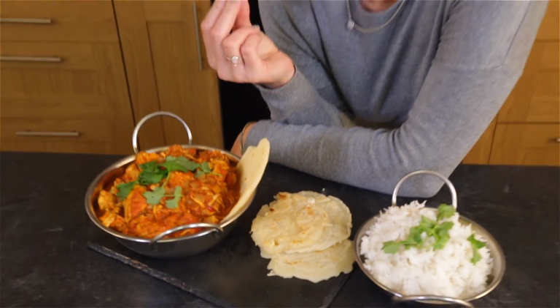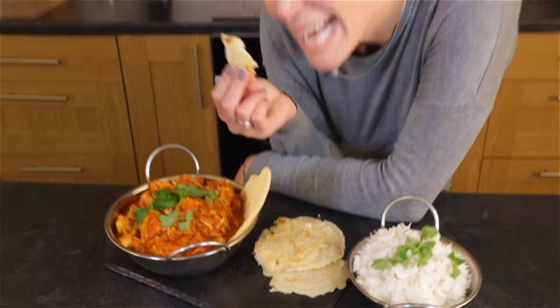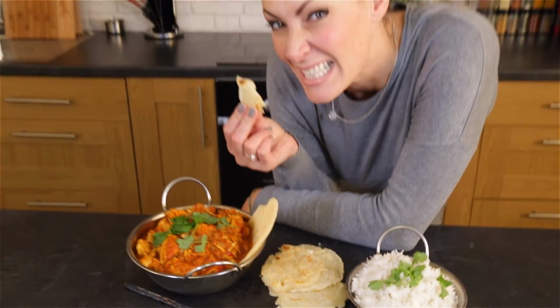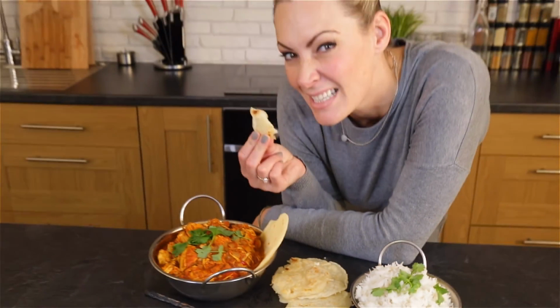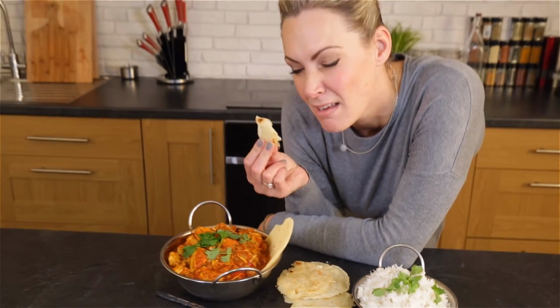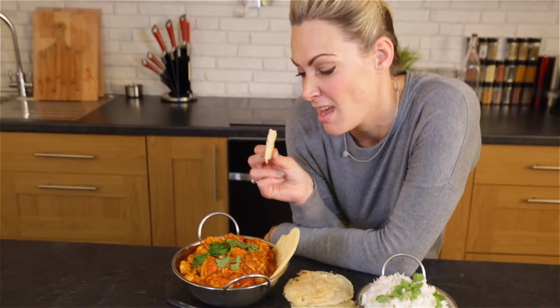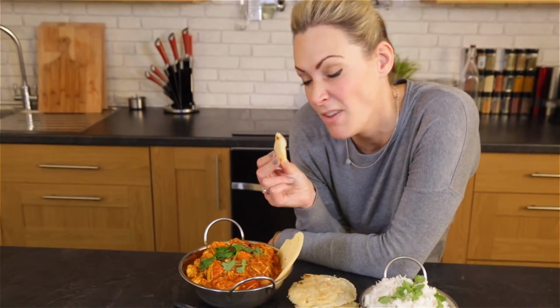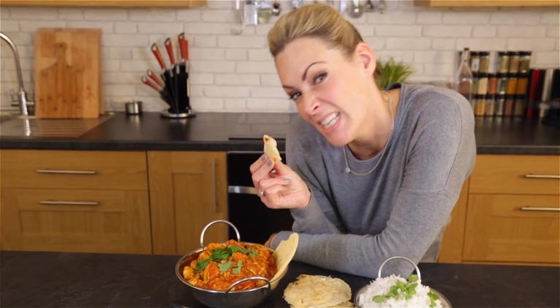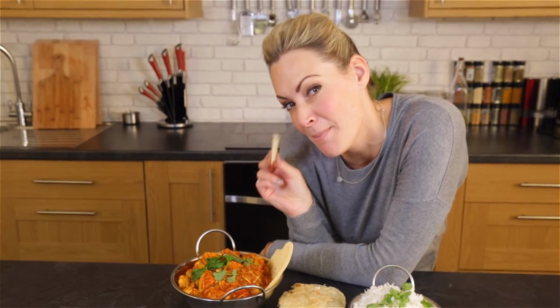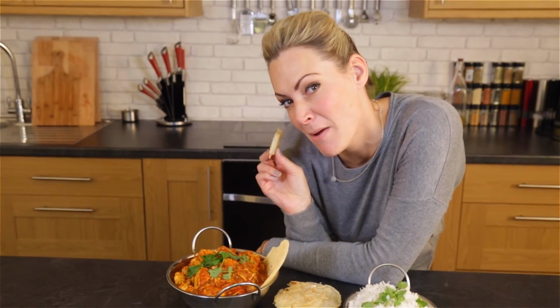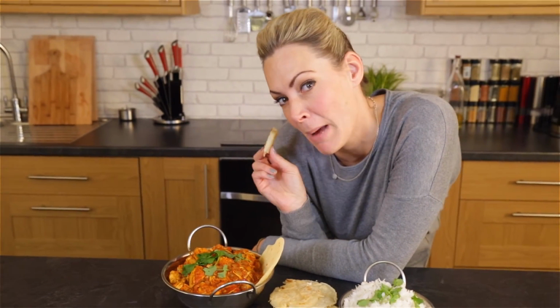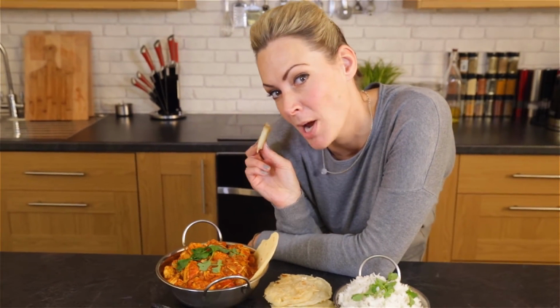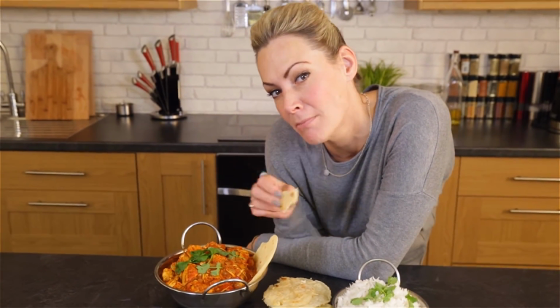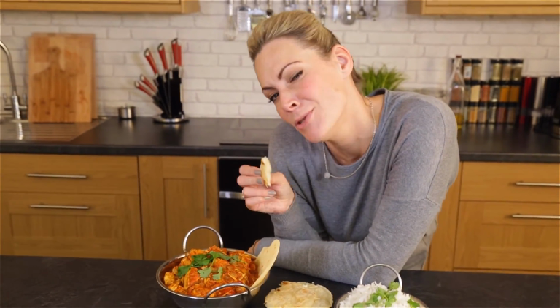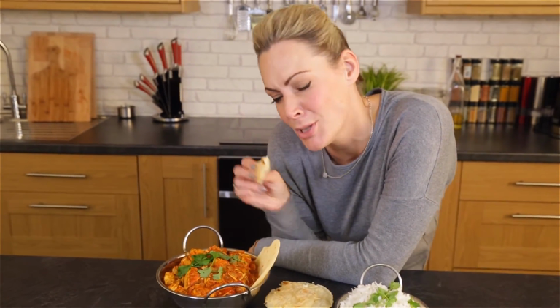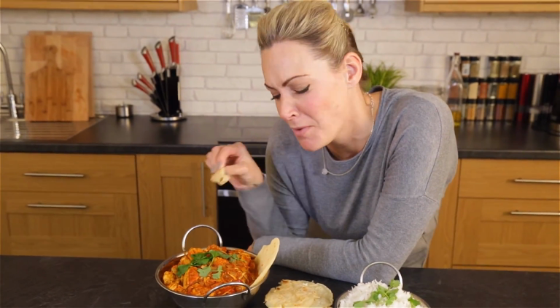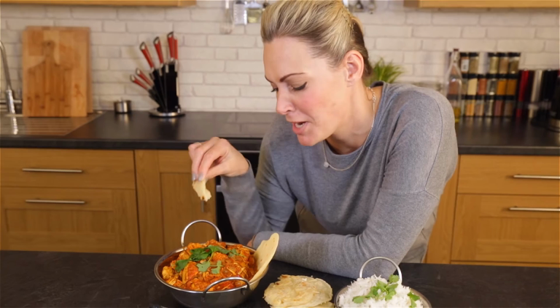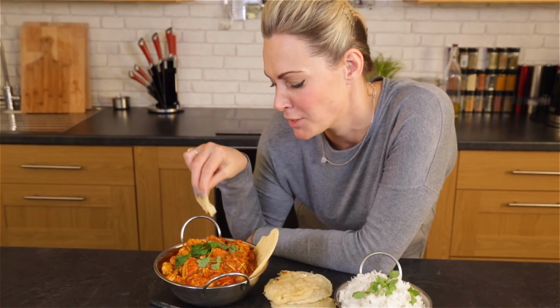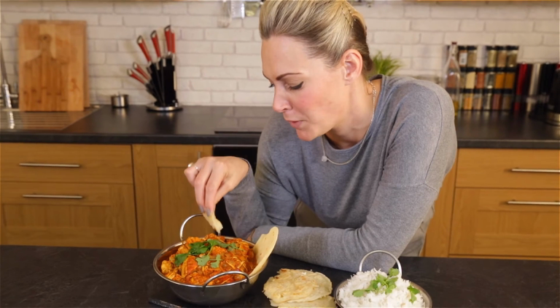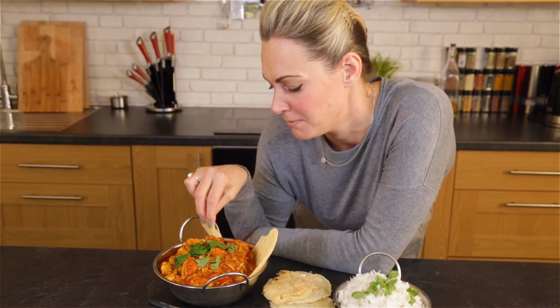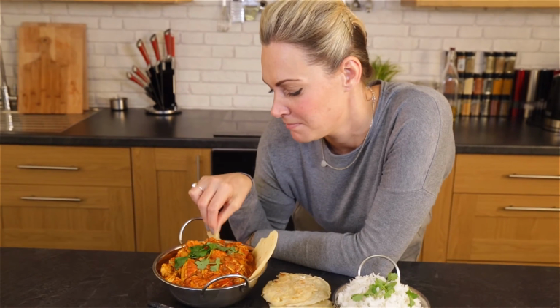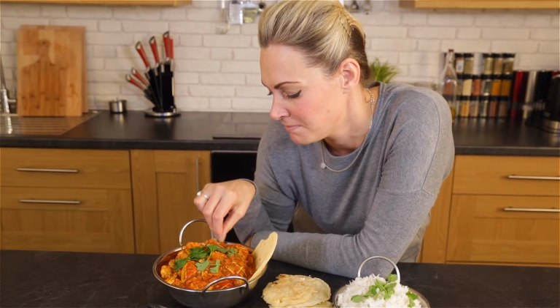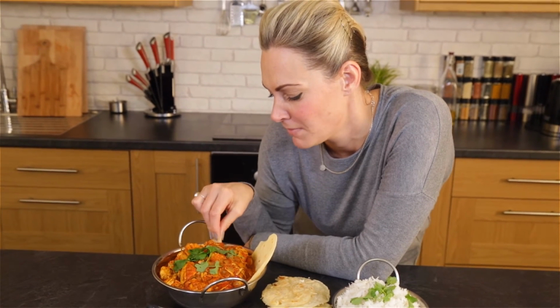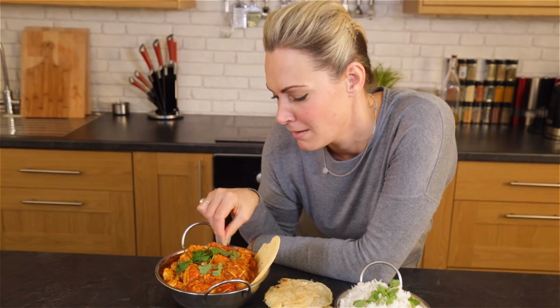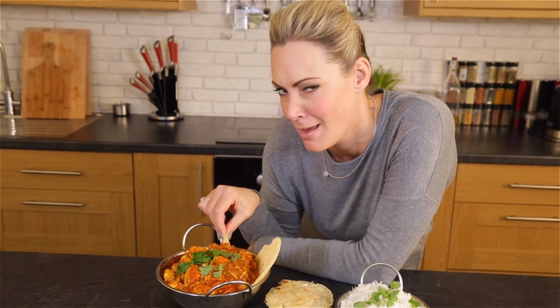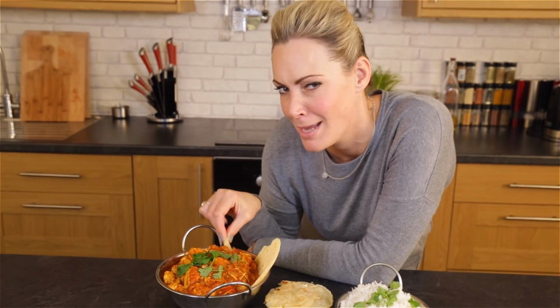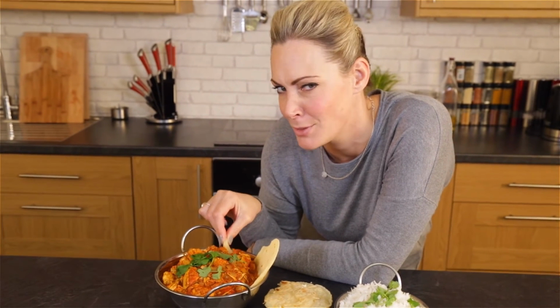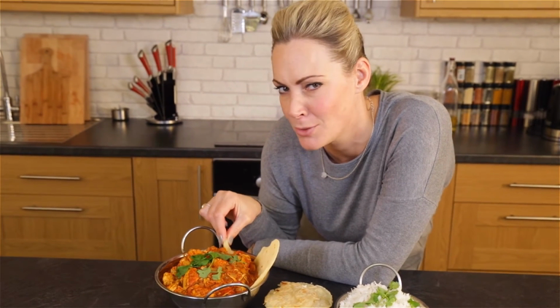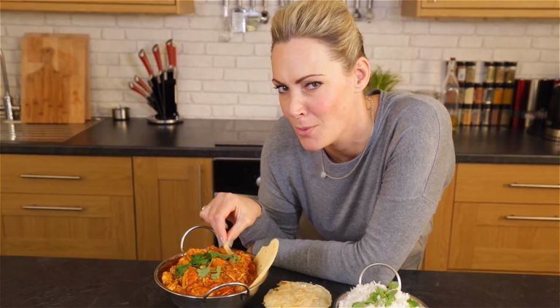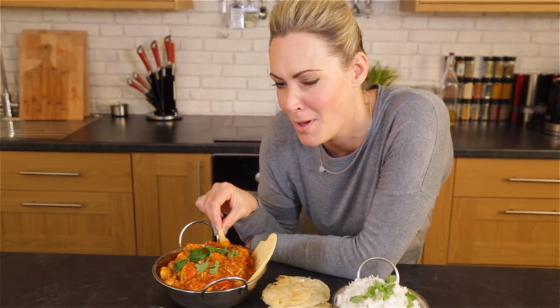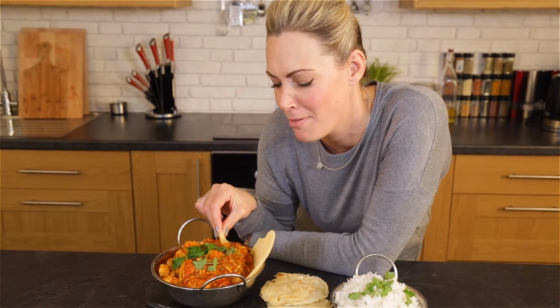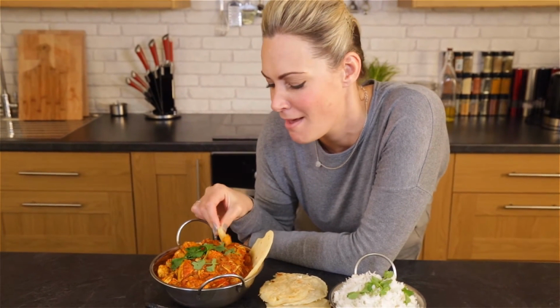Yes, if you fancy a bit of flatbread, just wait for the next one. It's so worth it.